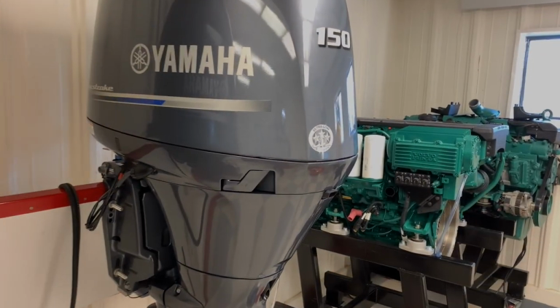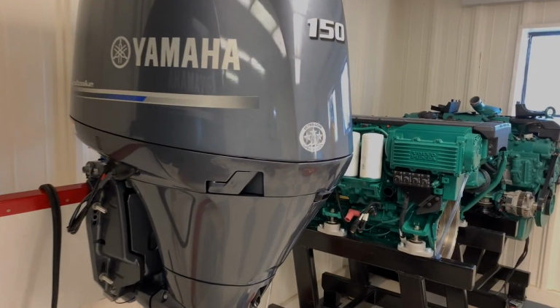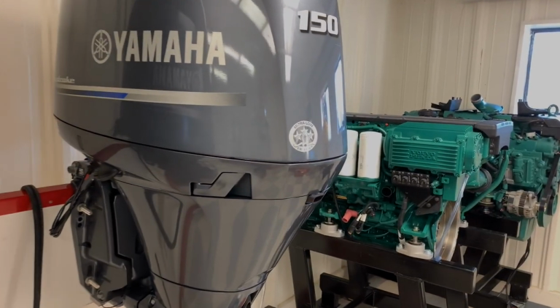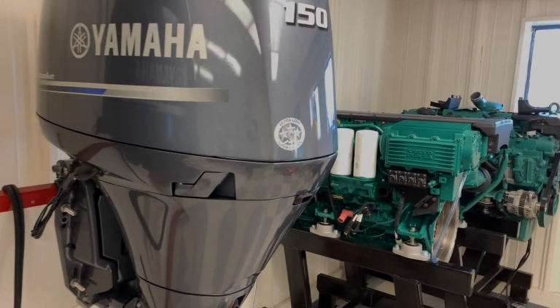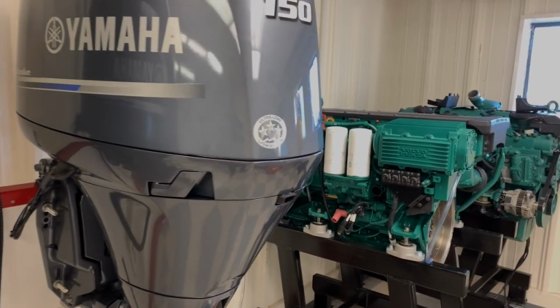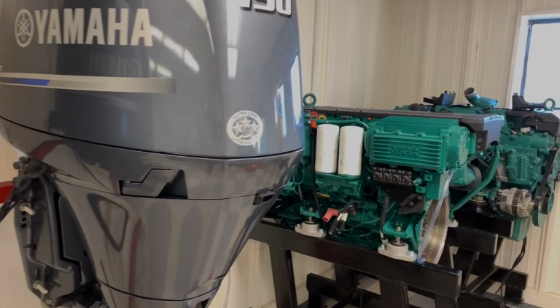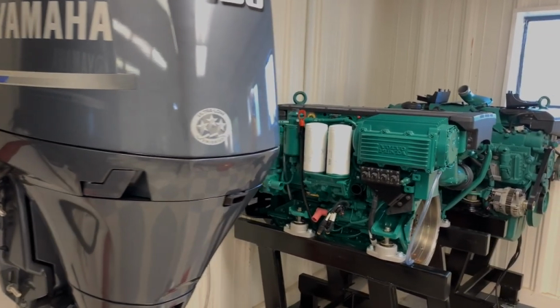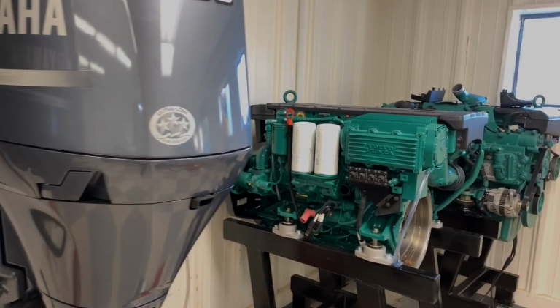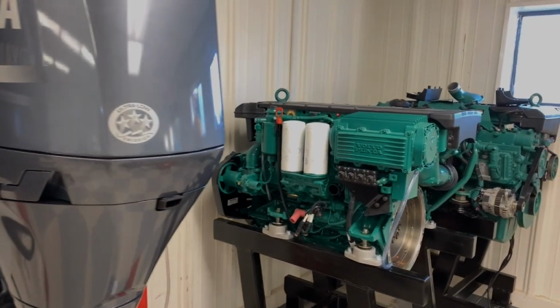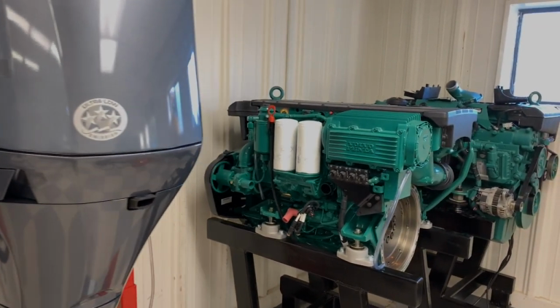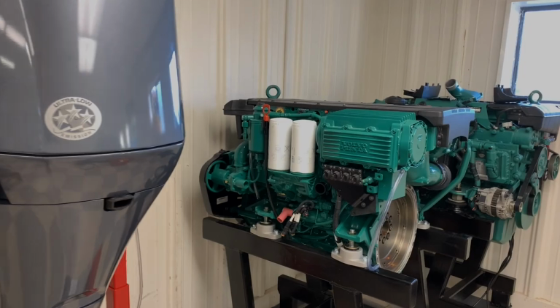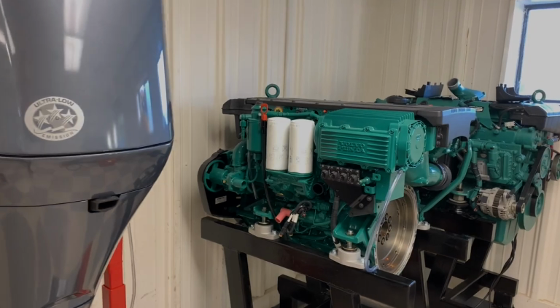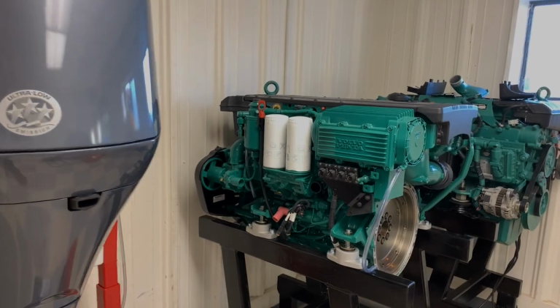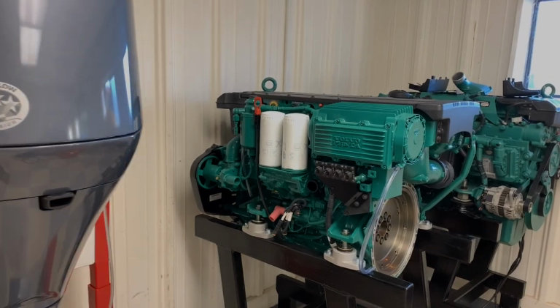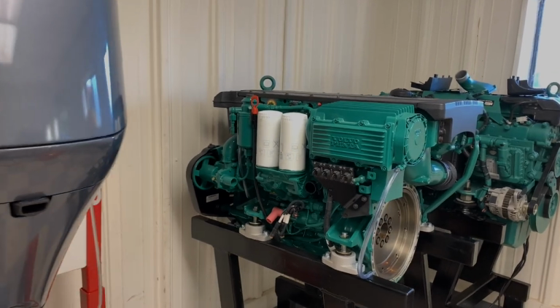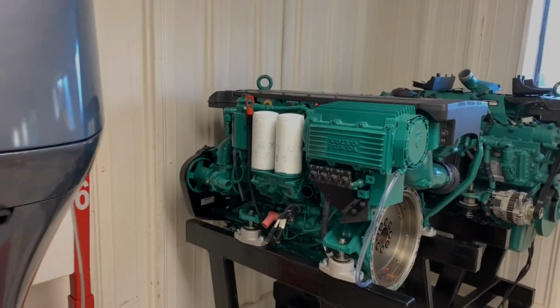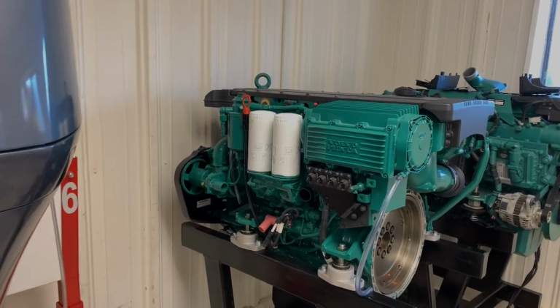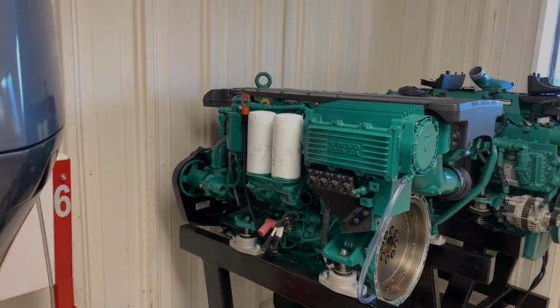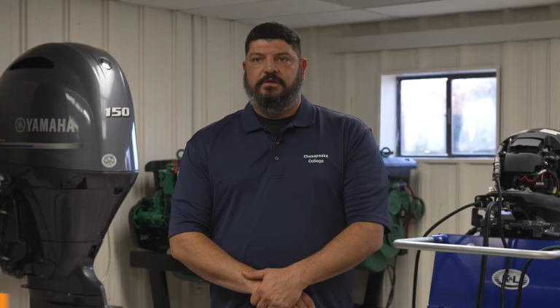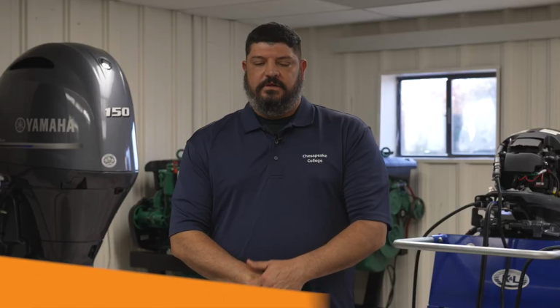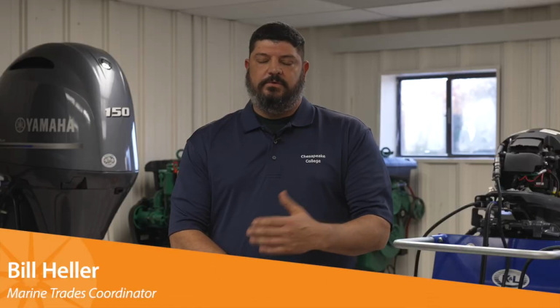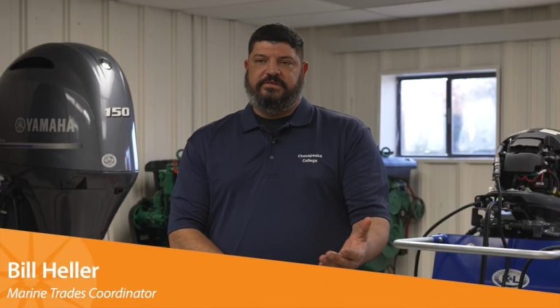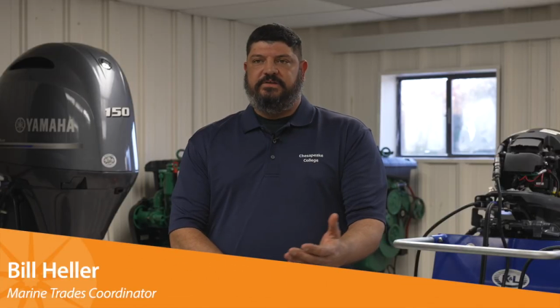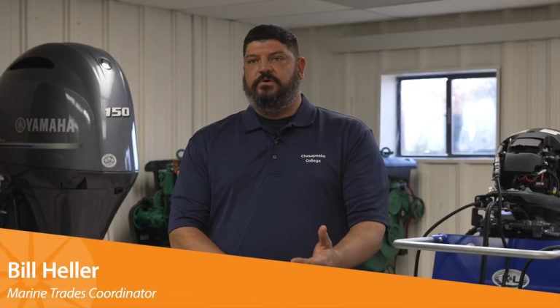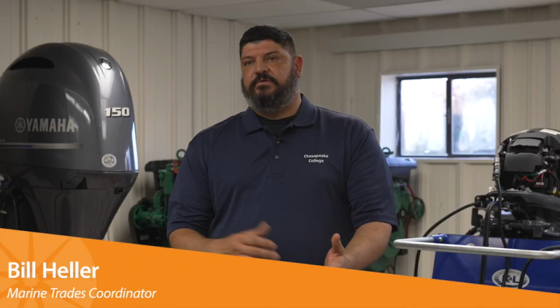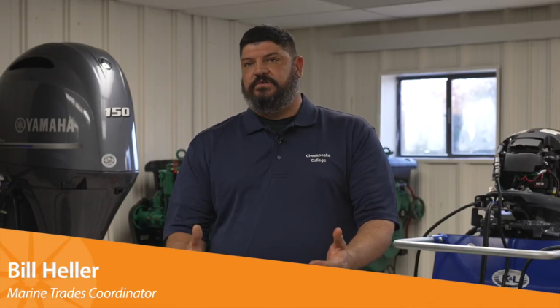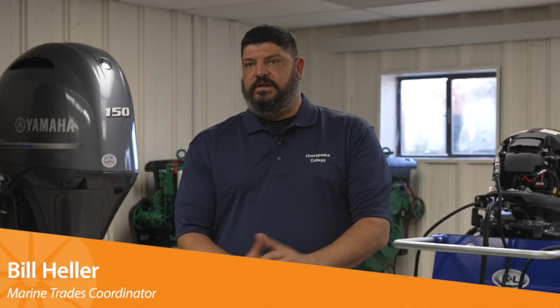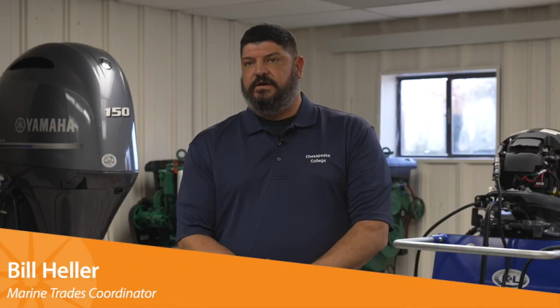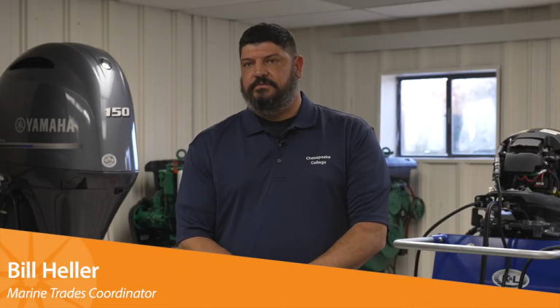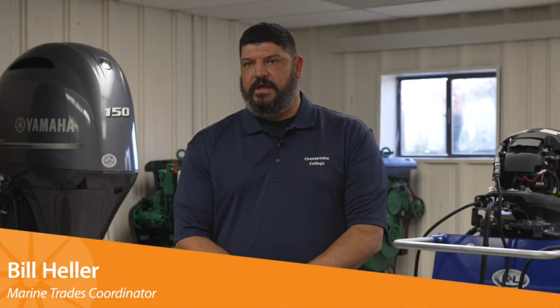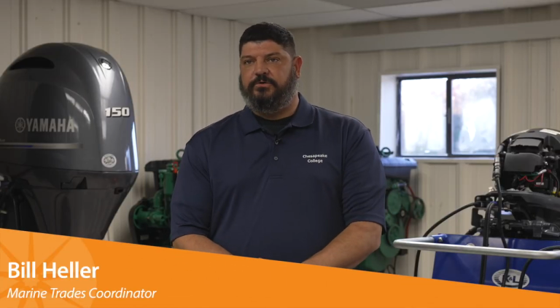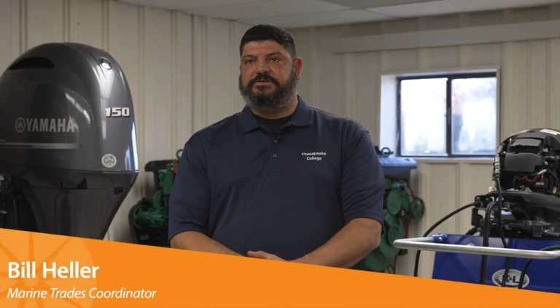We also talk about diesels — same thing — and then we split the difference between what makes a diesel motor versus an outboard engine.